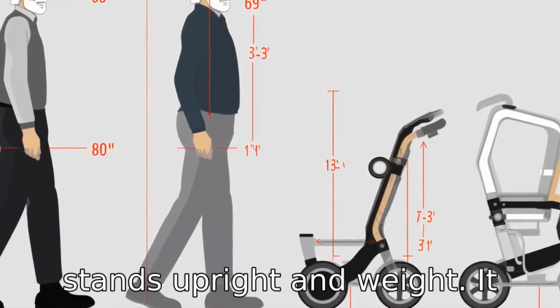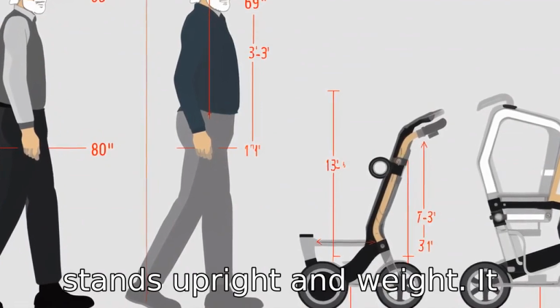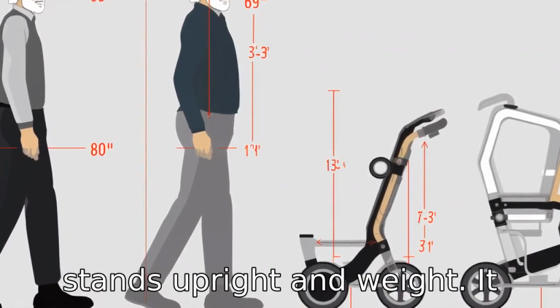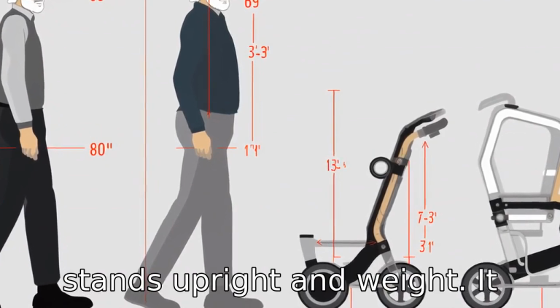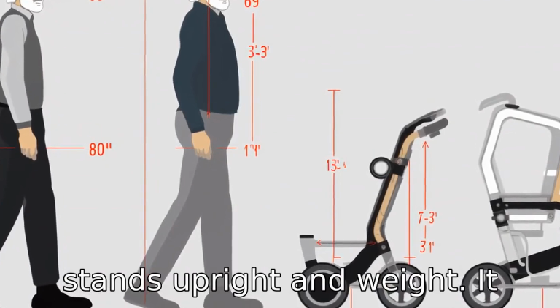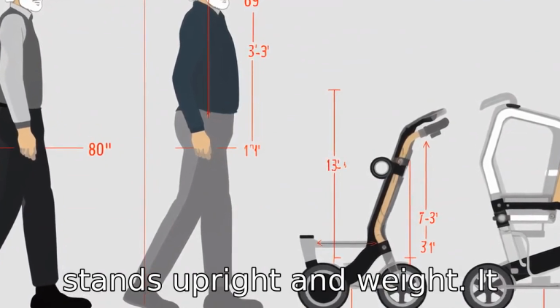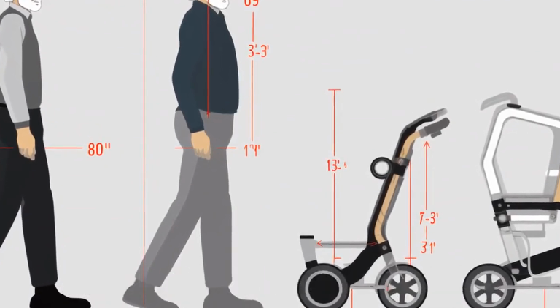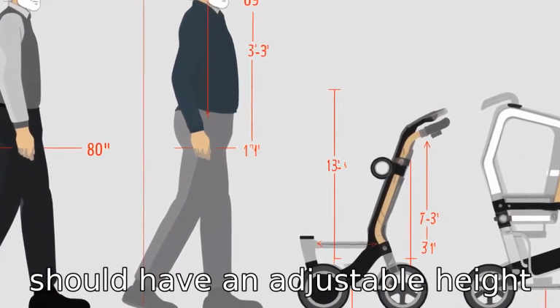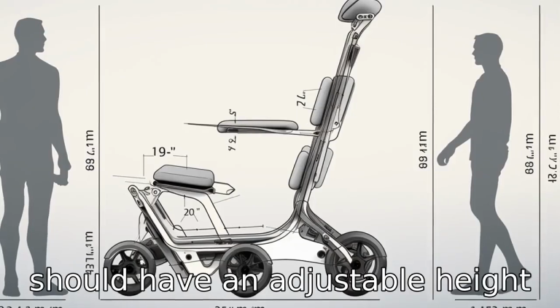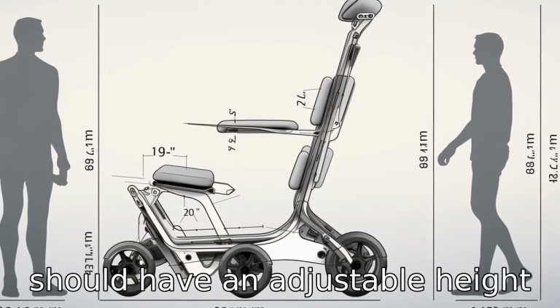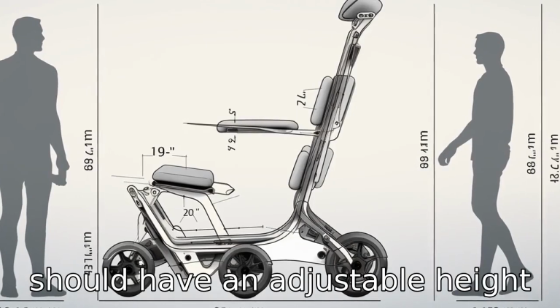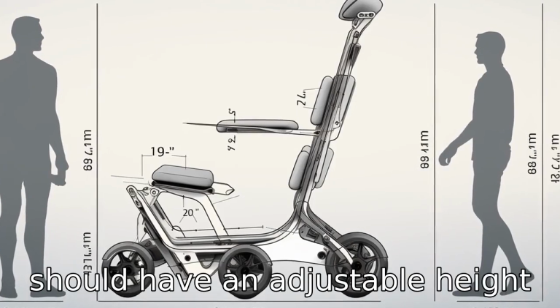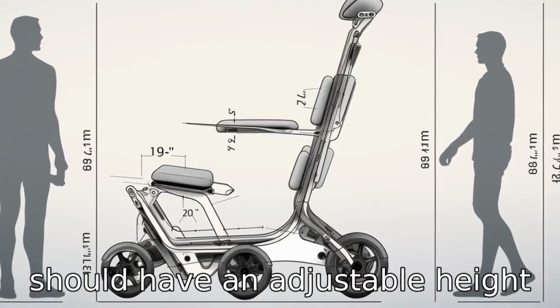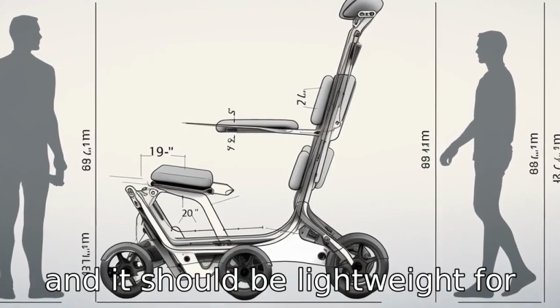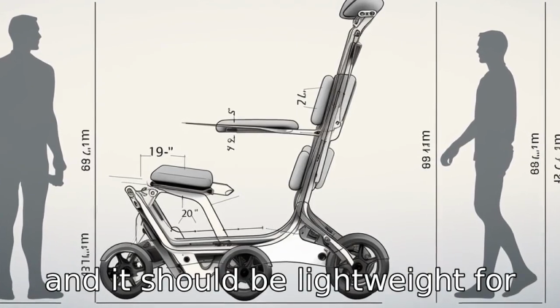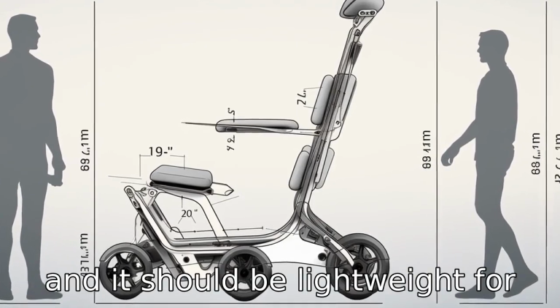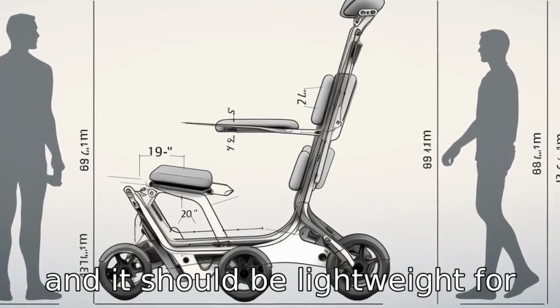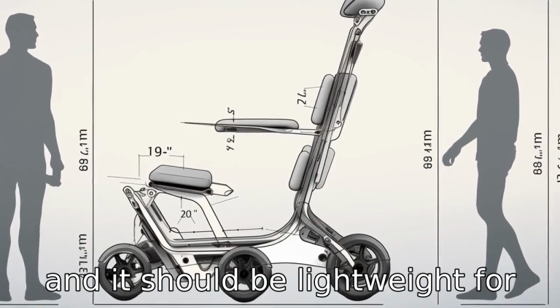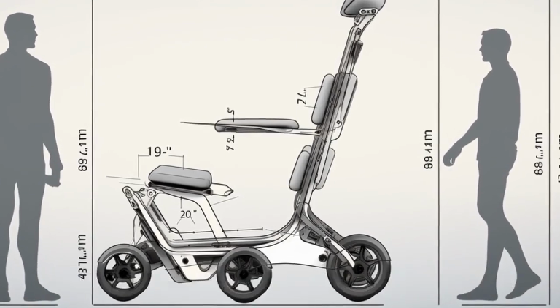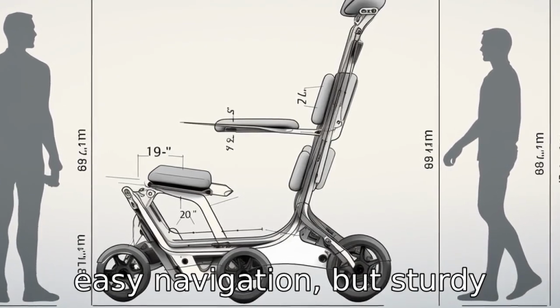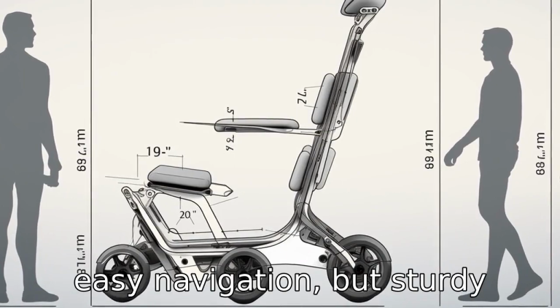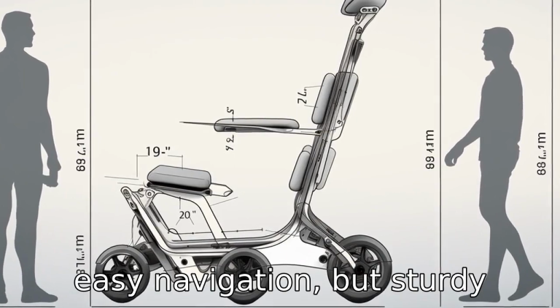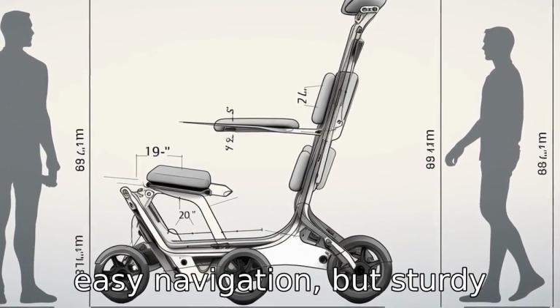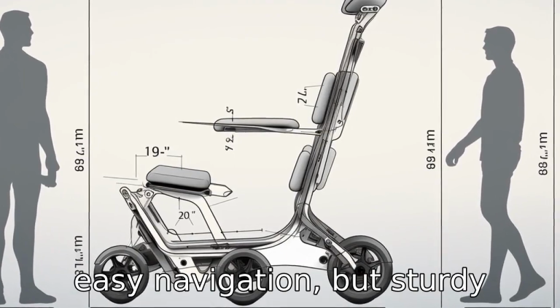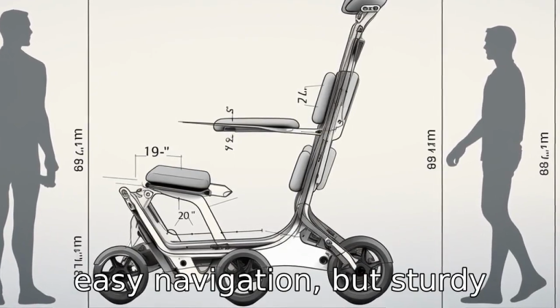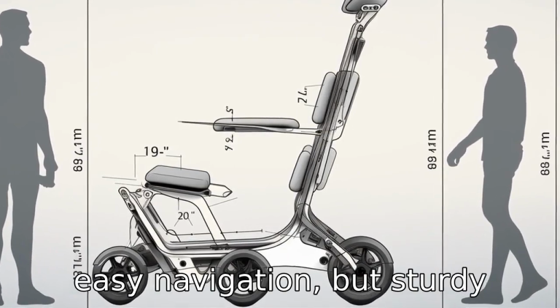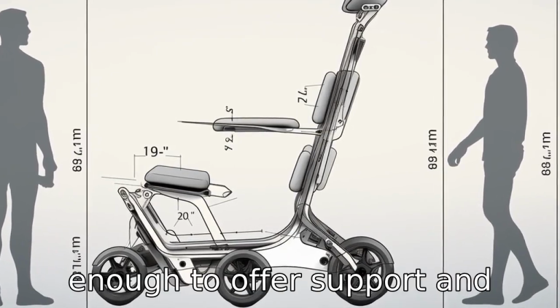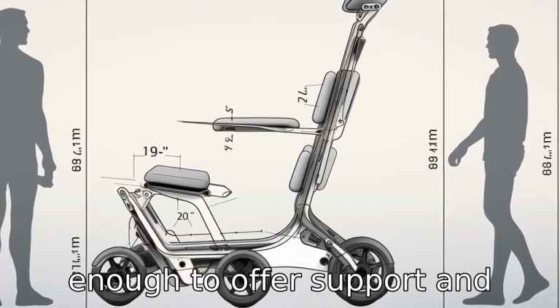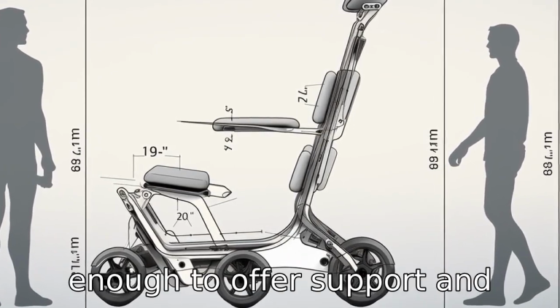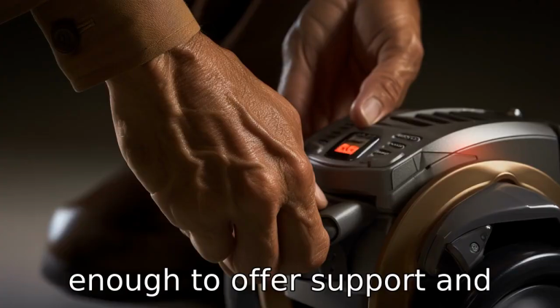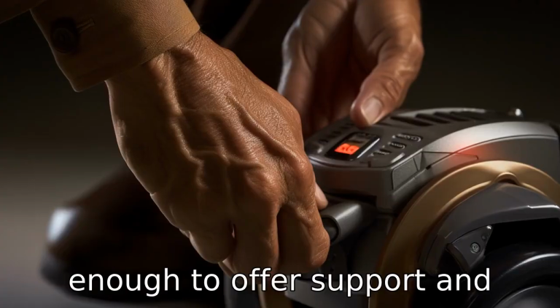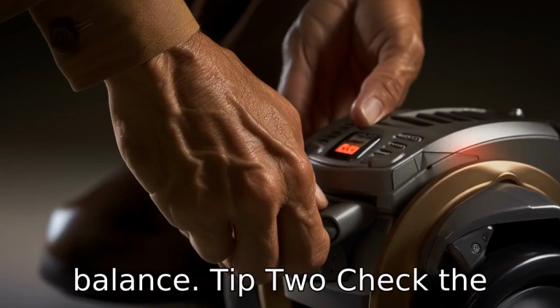The walker should also suit the user's weight. It should have an adjustable height, be lightweight for easy navigation, but sturdy enough to offer support and balance.